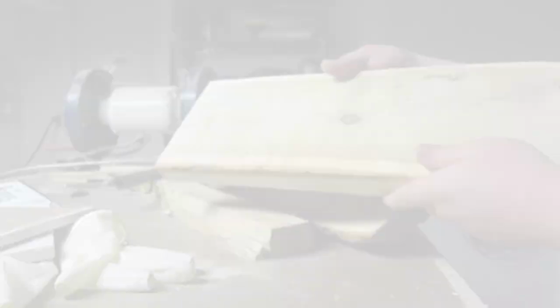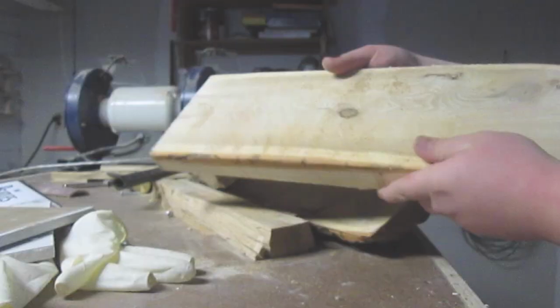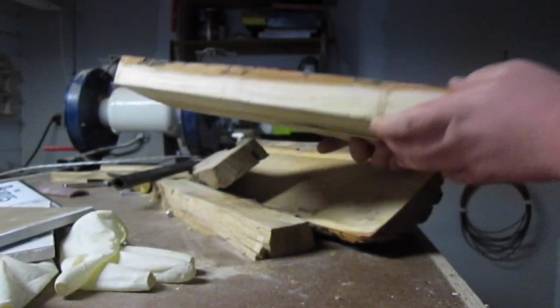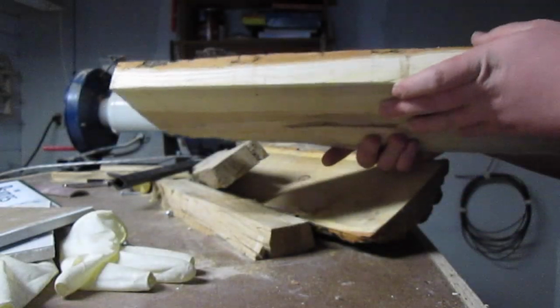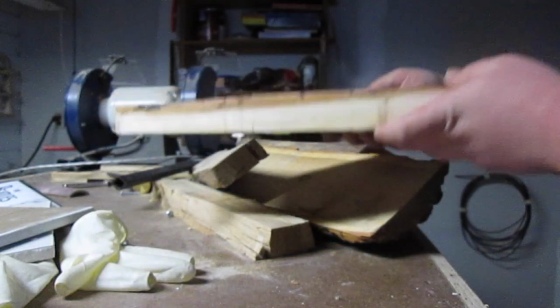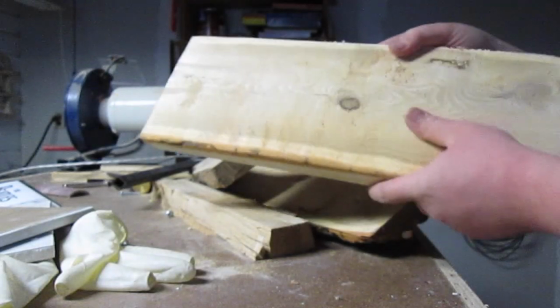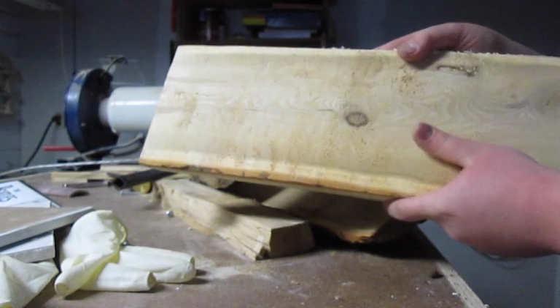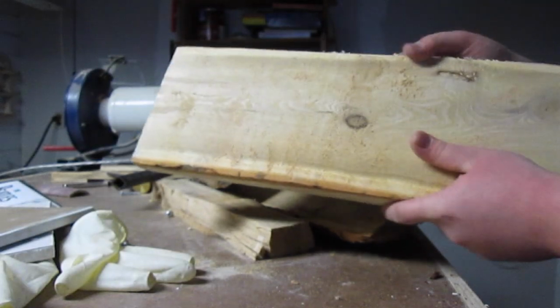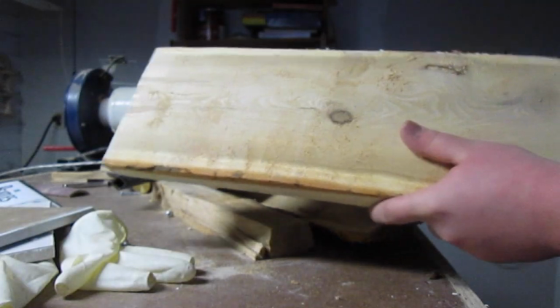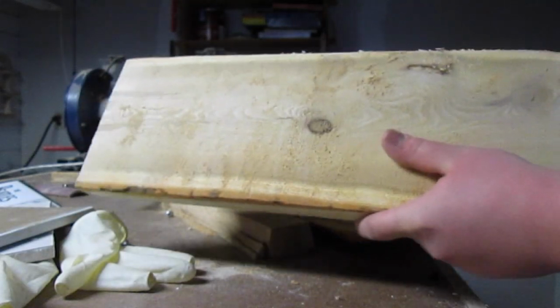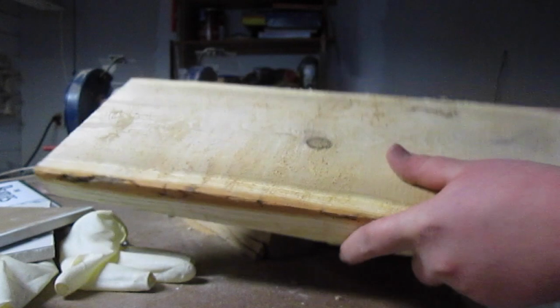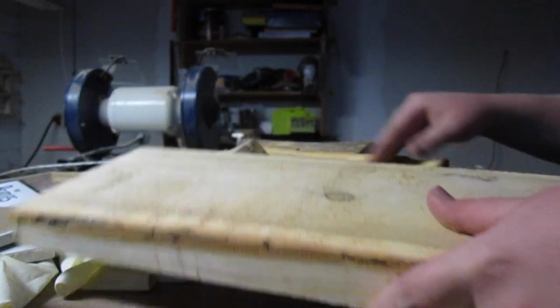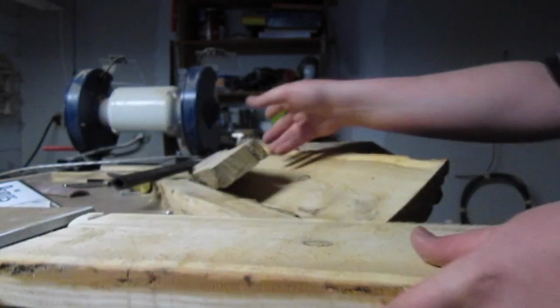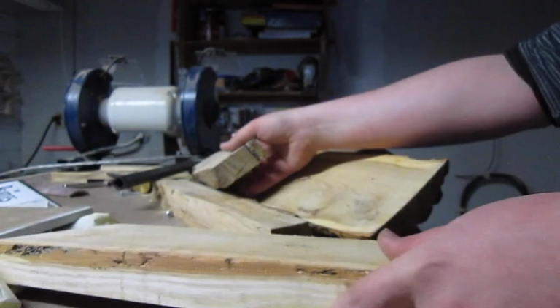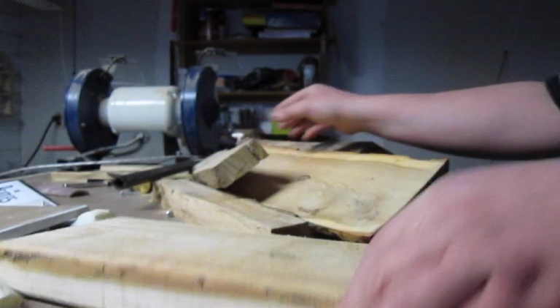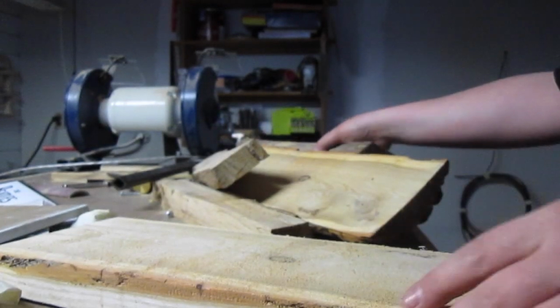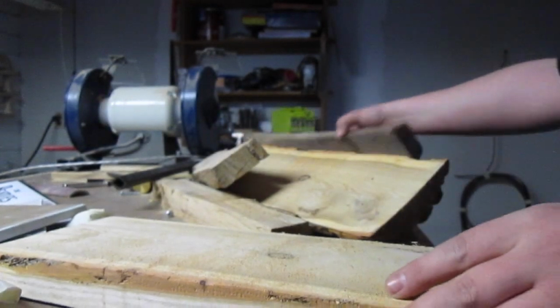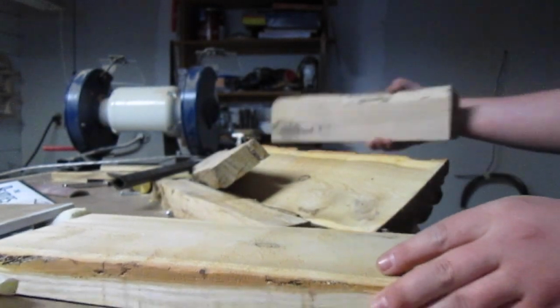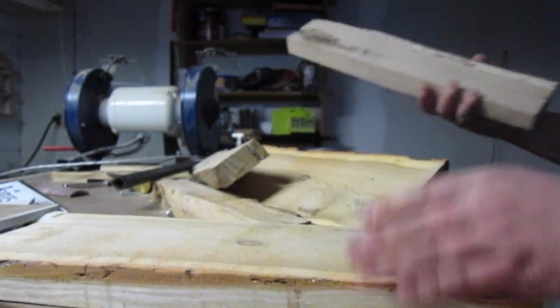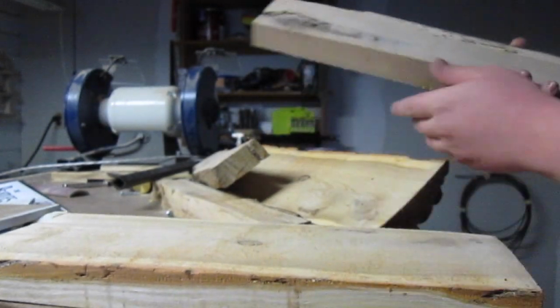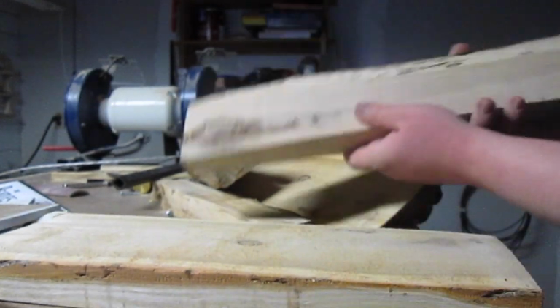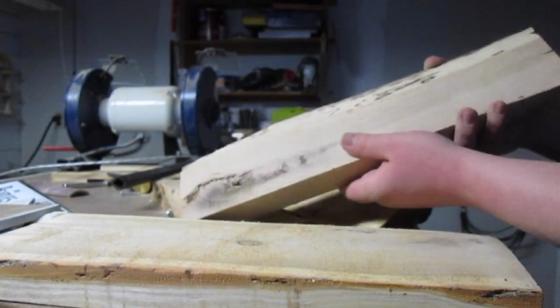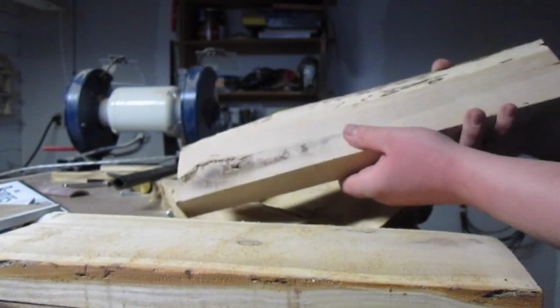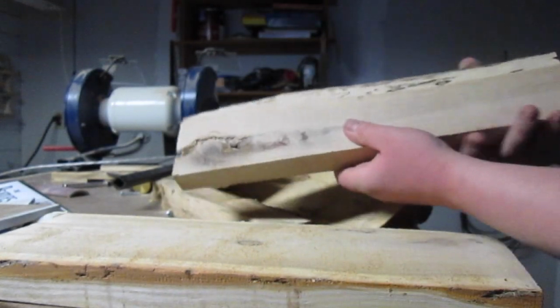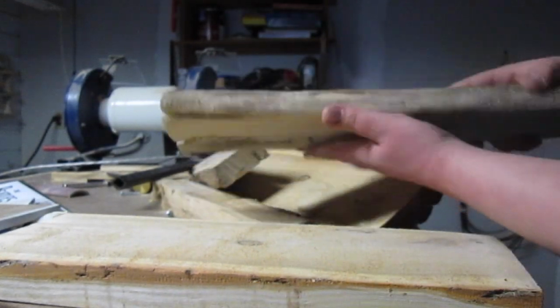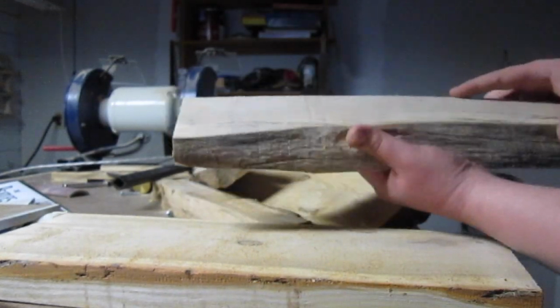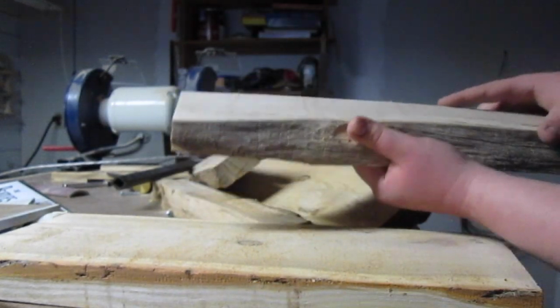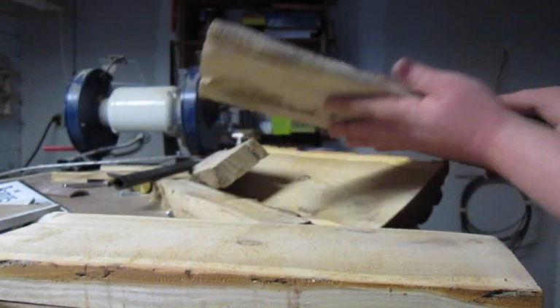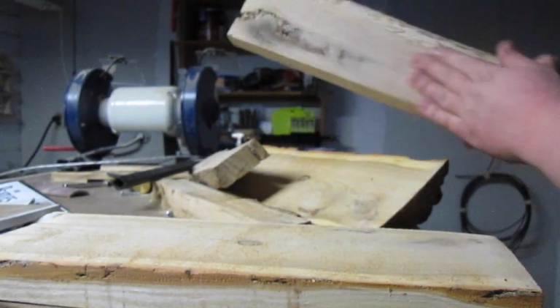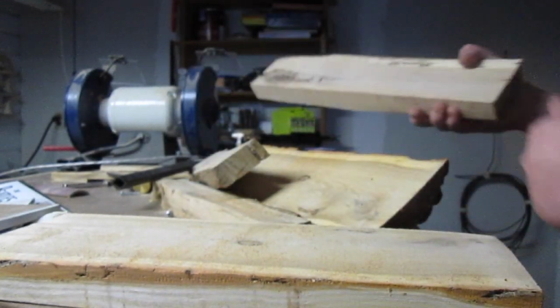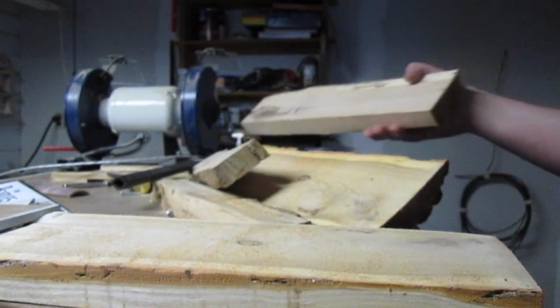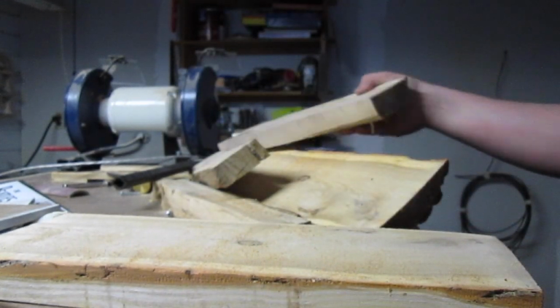Those are pretty much what most of the boards look like. Some of these pieces weren't as wide as the others, but they're still good wood, so I'm saving them.